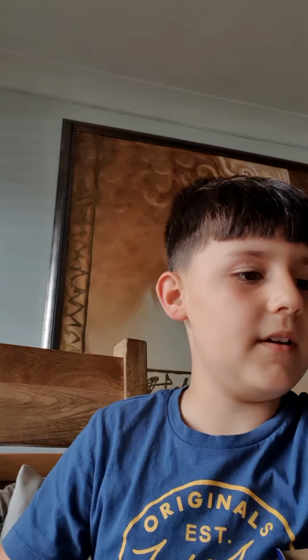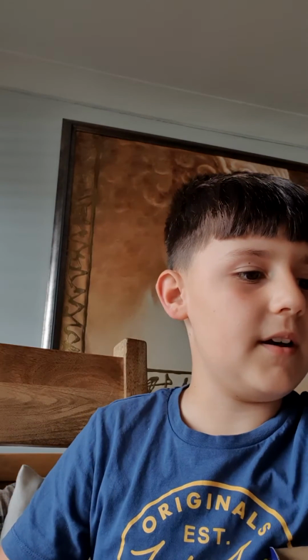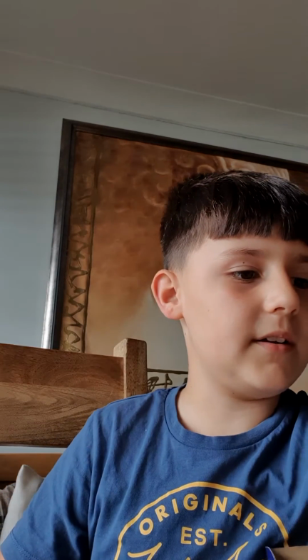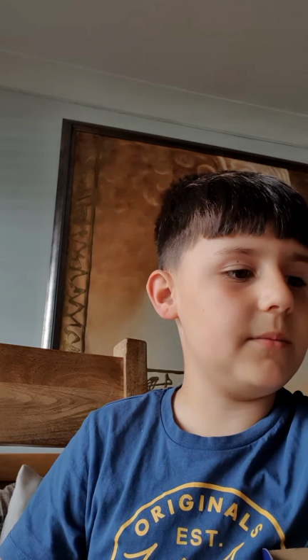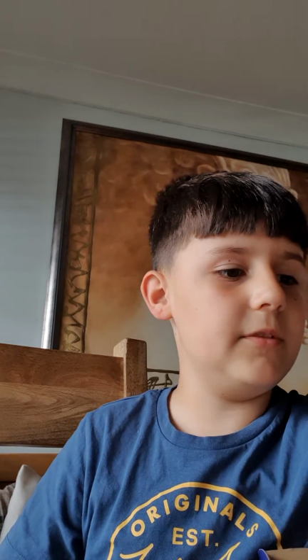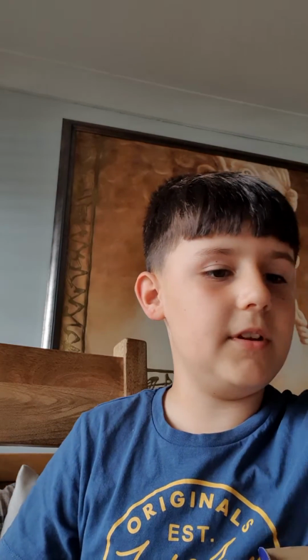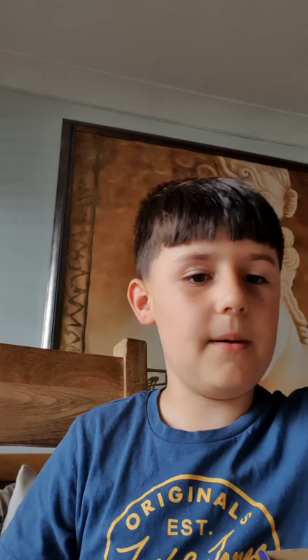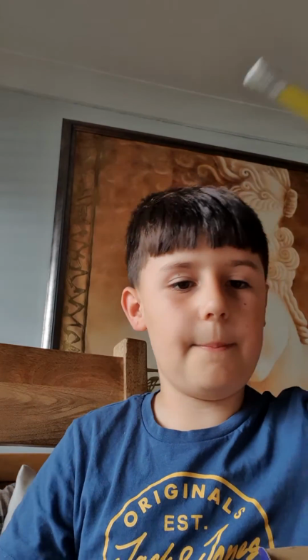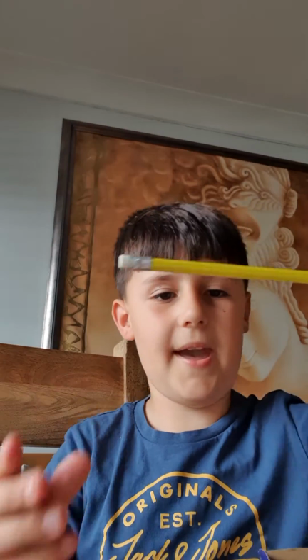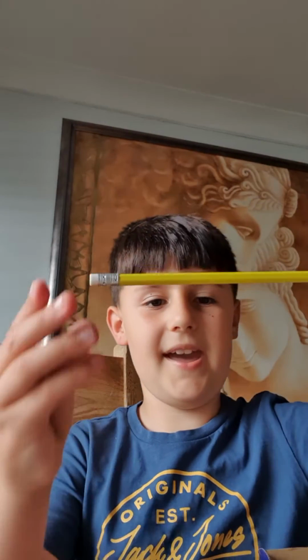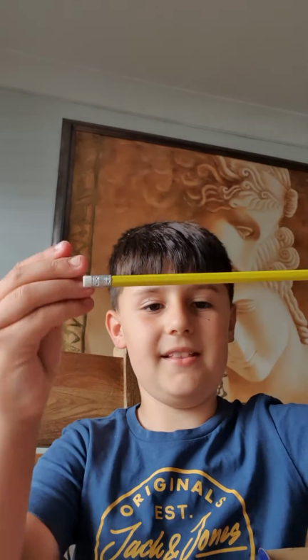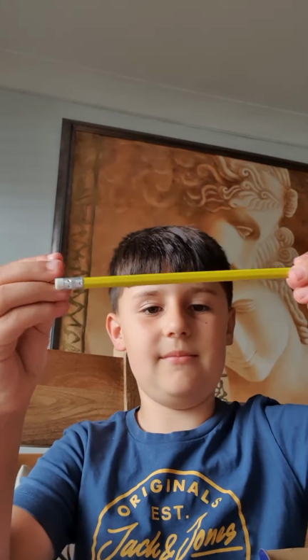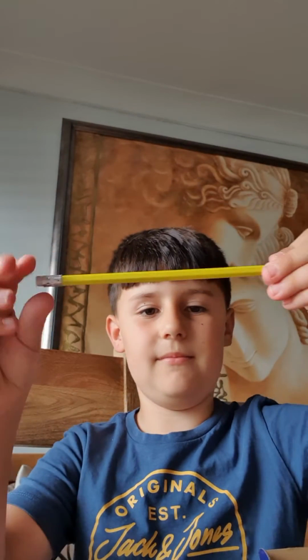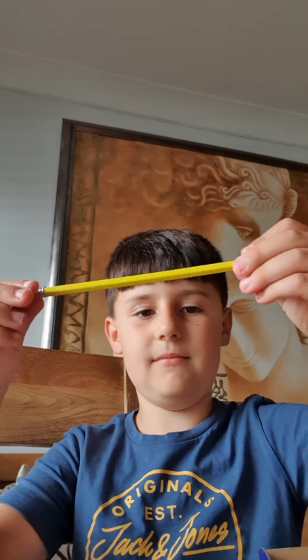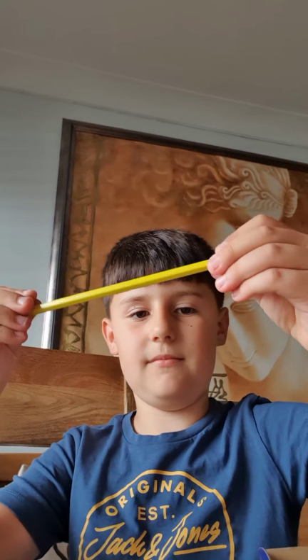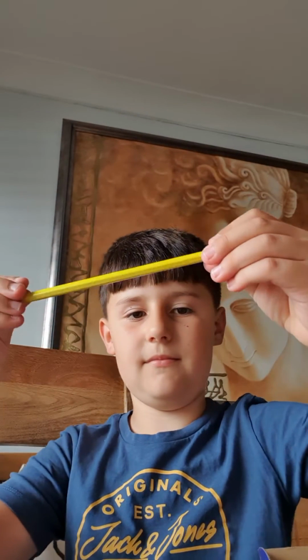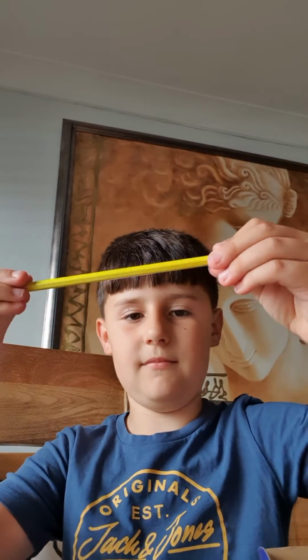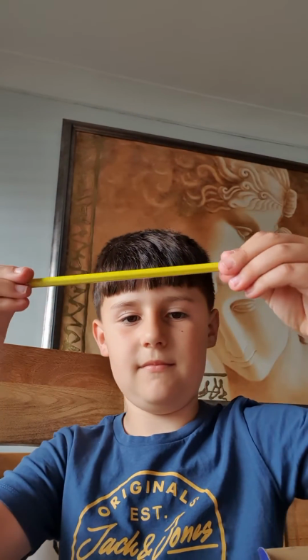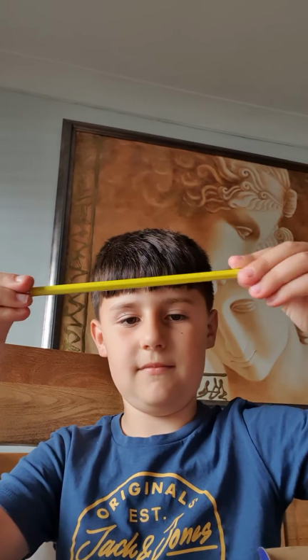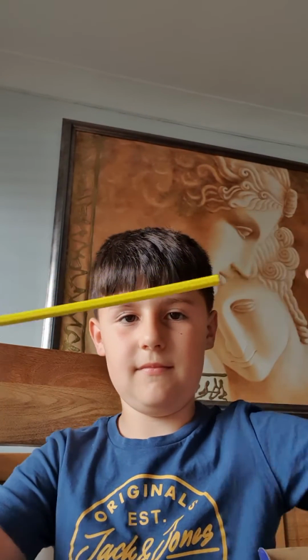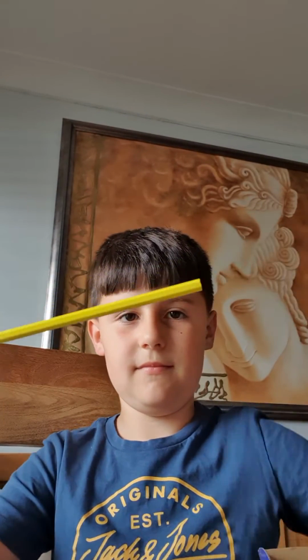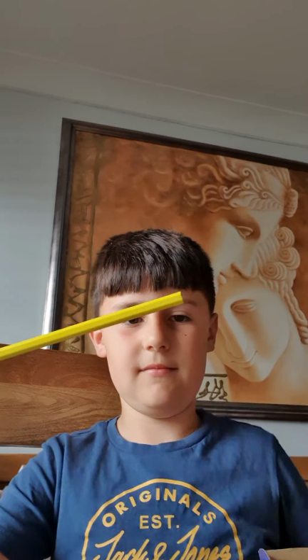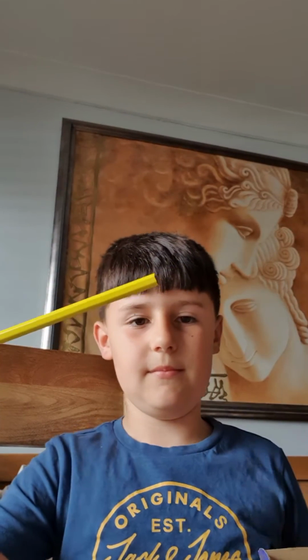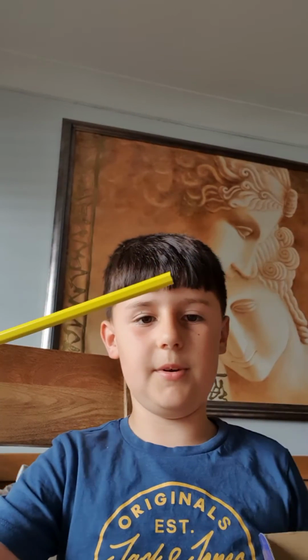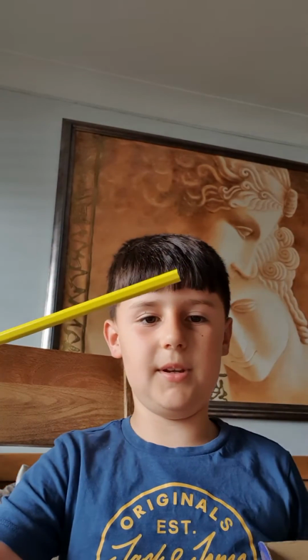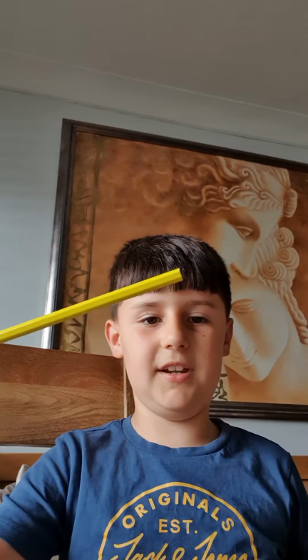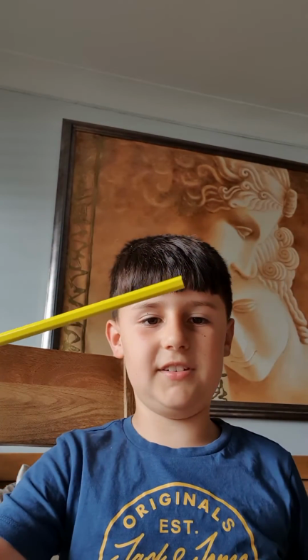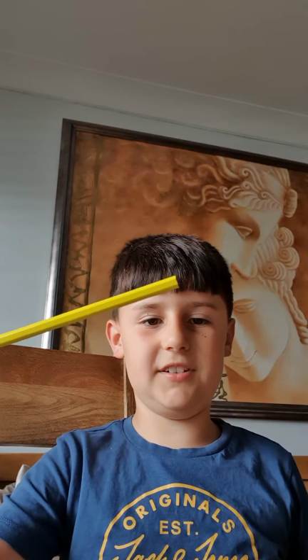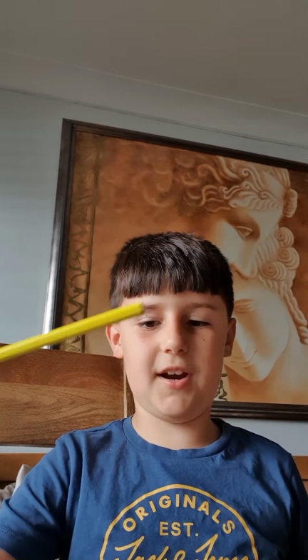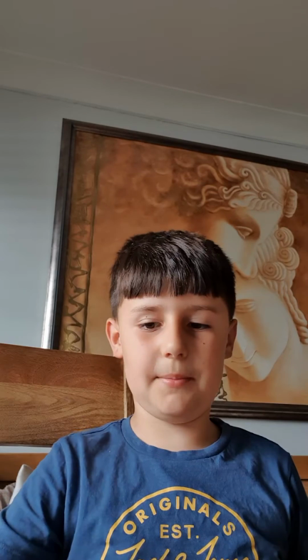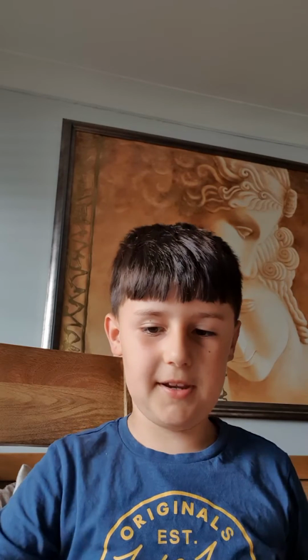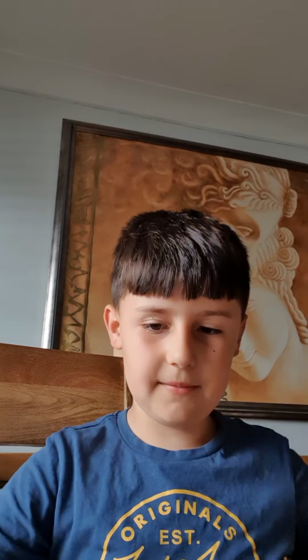It comes with a pen, but you need to sharpen it.